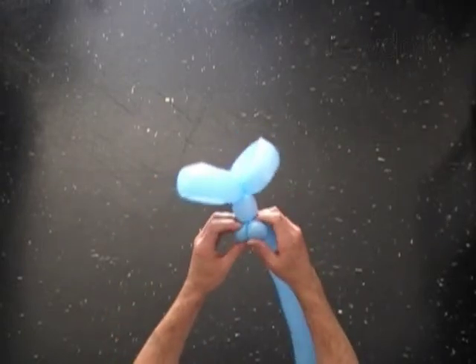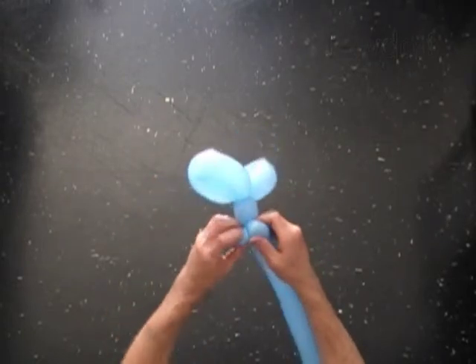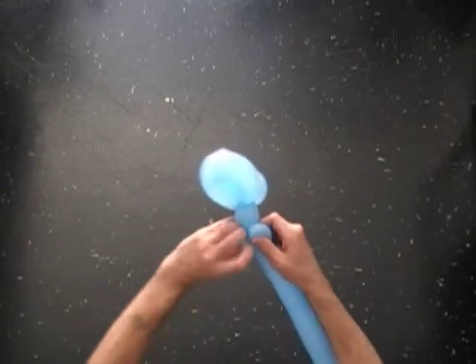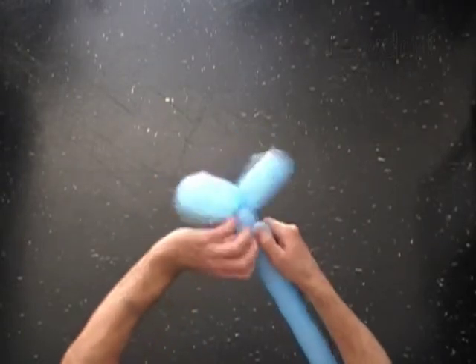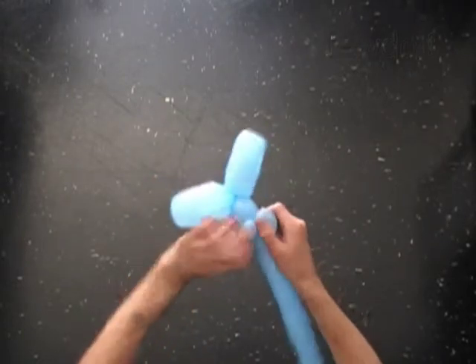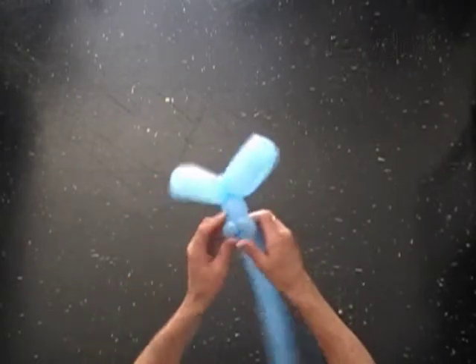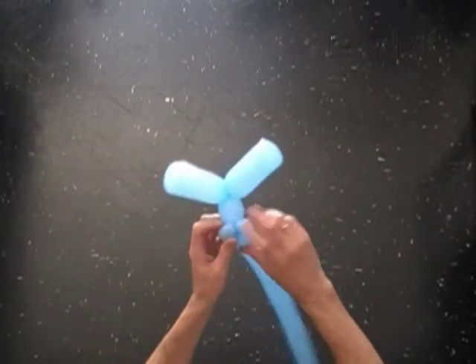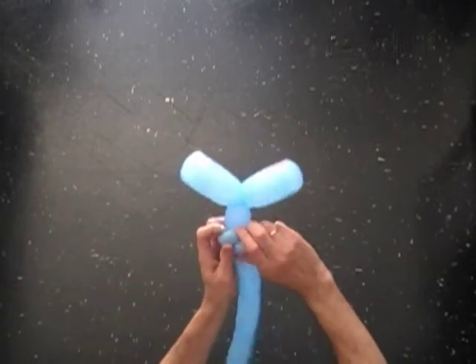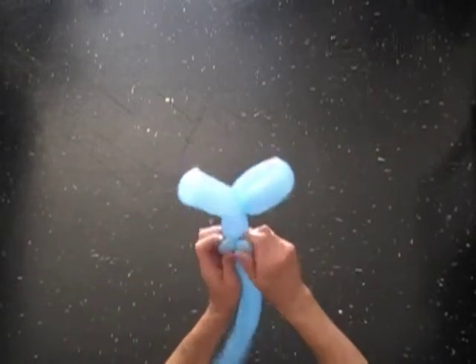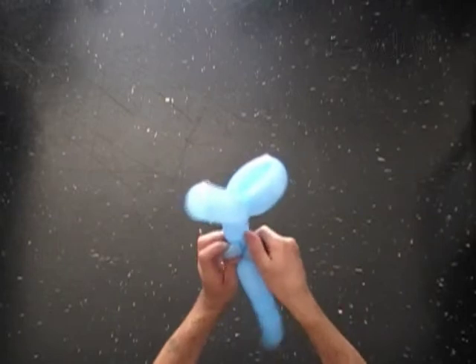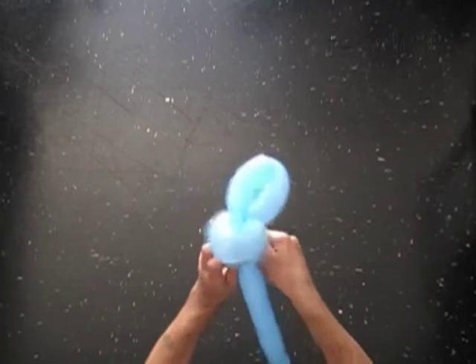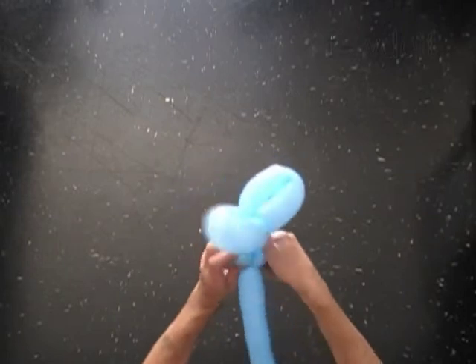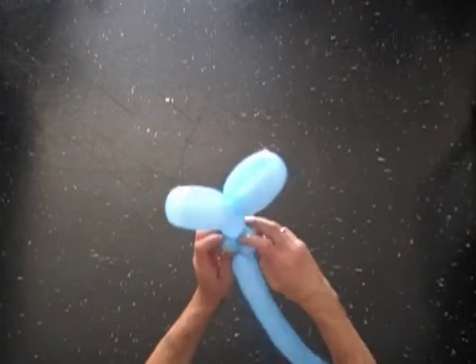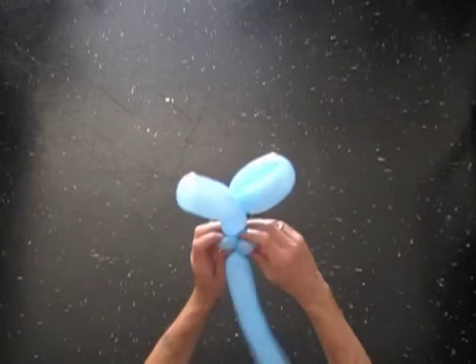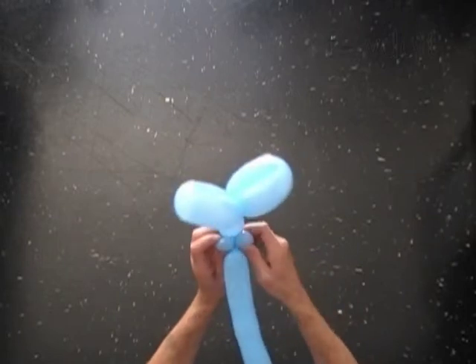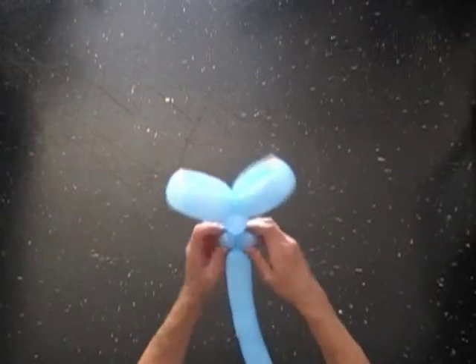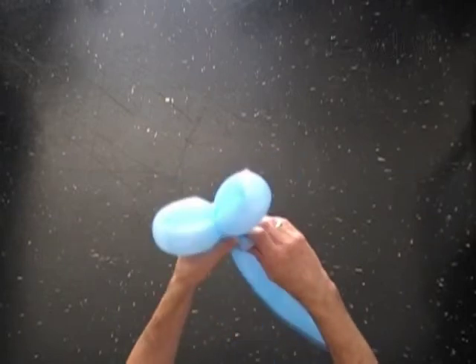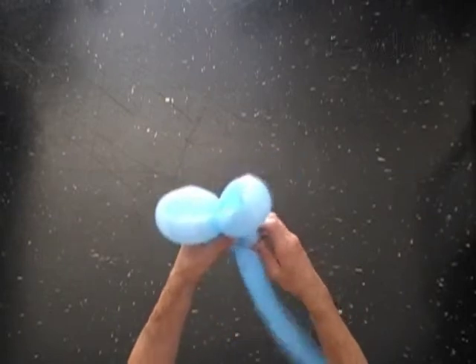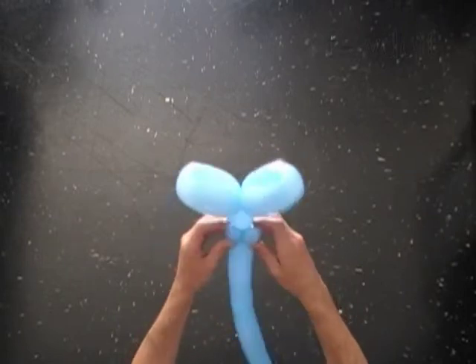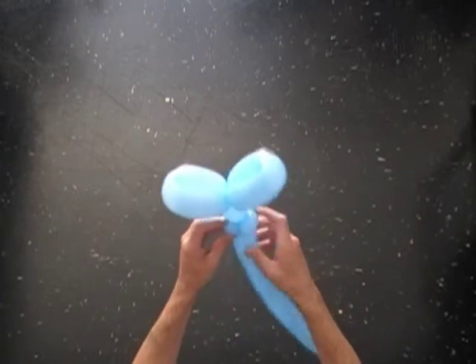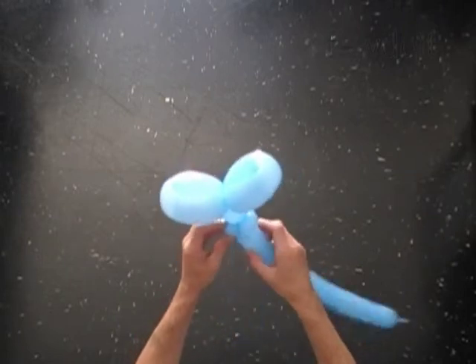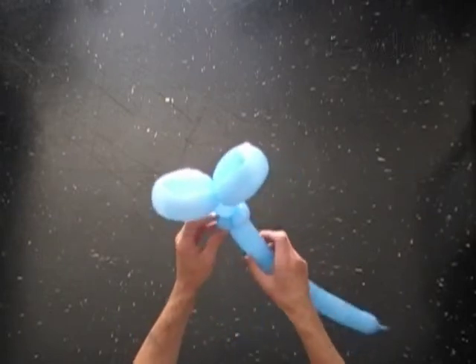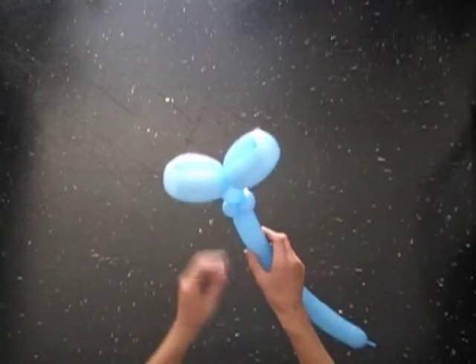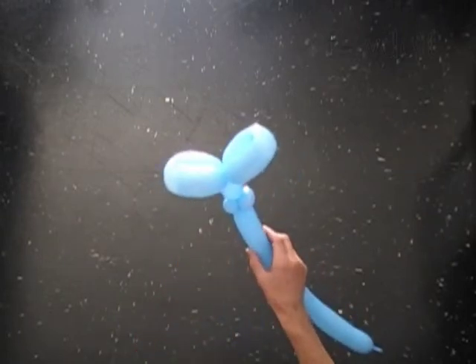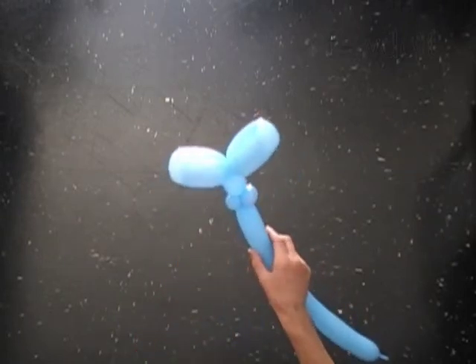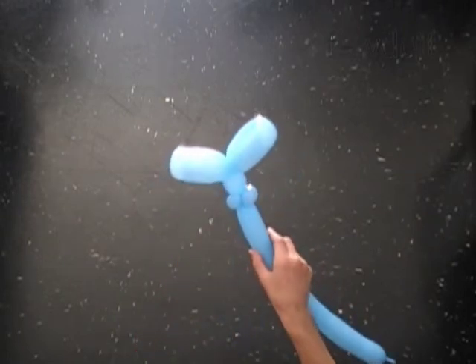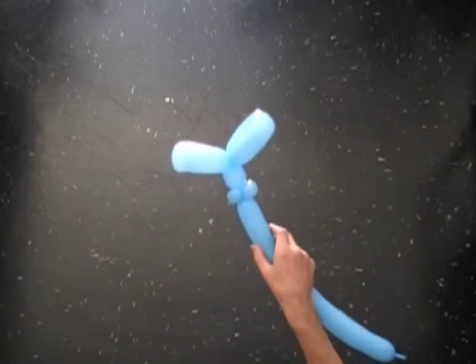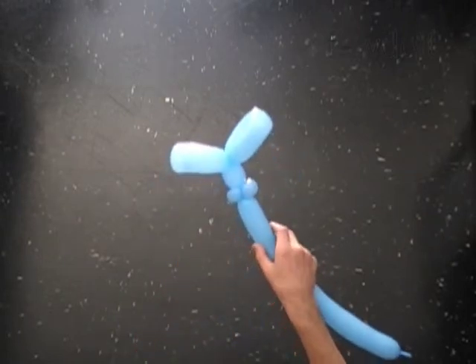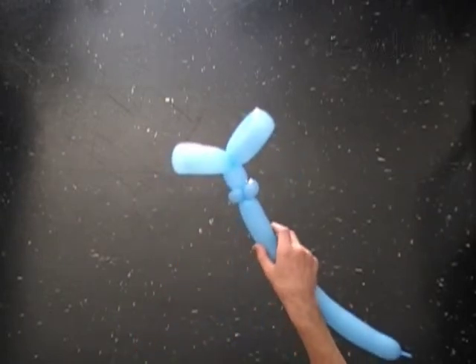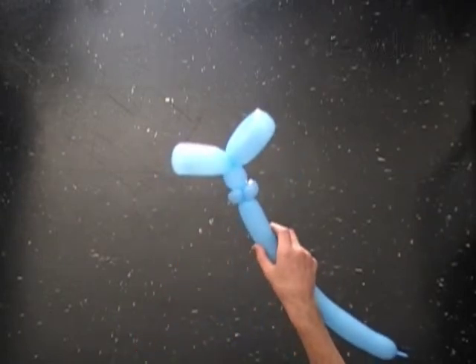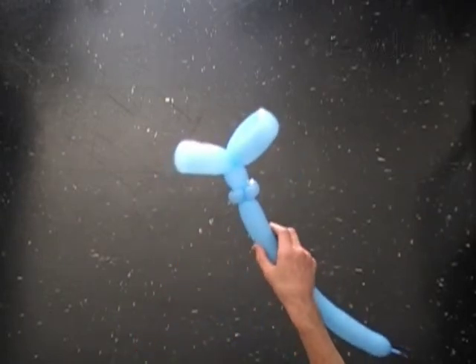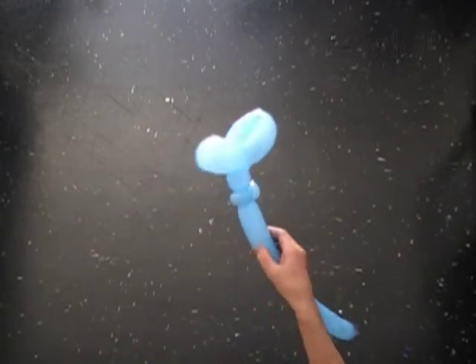Lock both ends of the fourth bubble in one lock twist. At the same time, lock both ends of the fifth bubble in one lock twist.